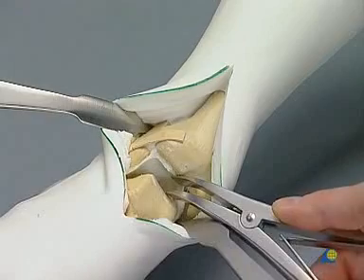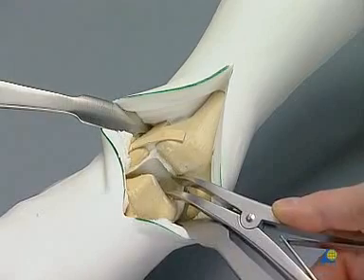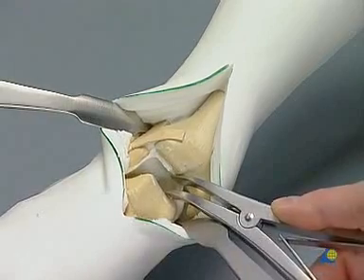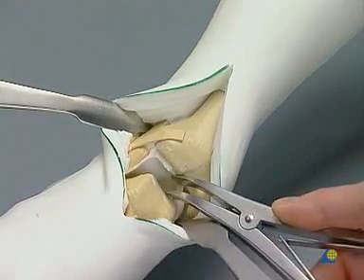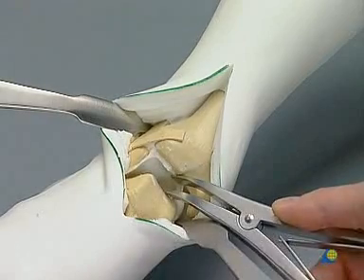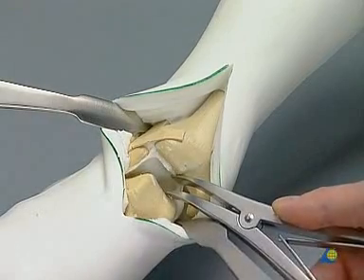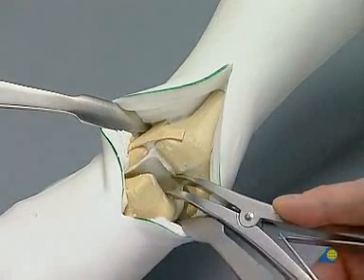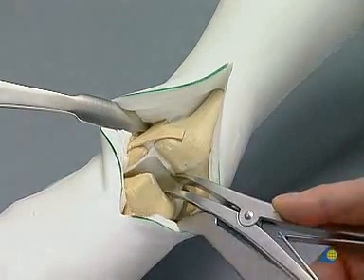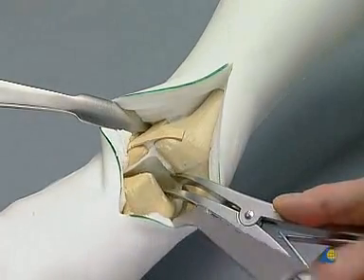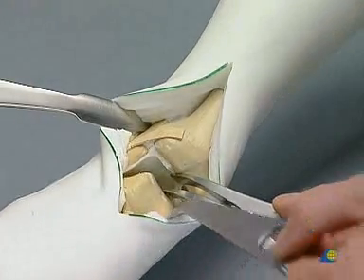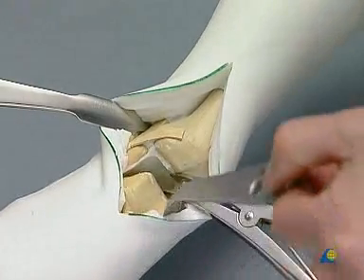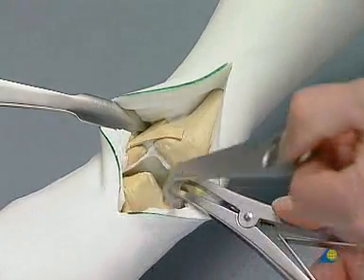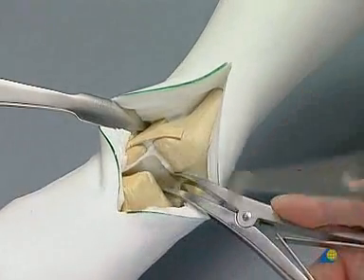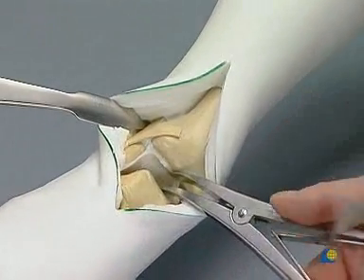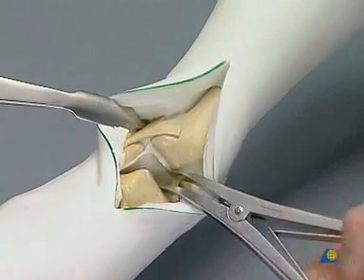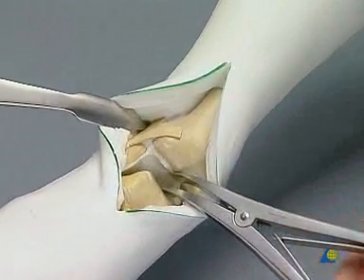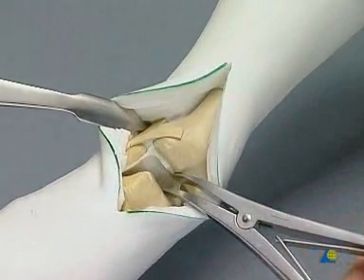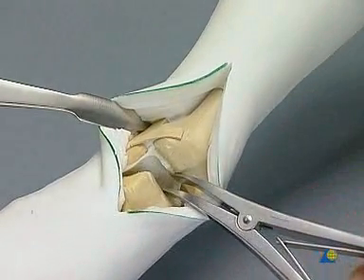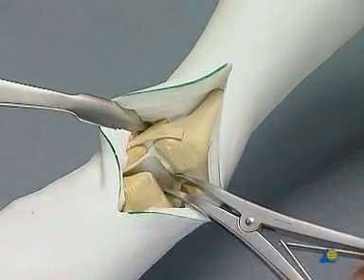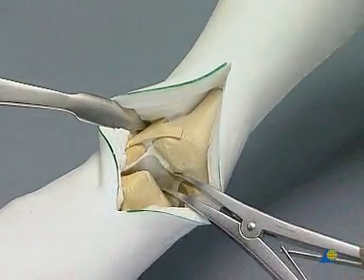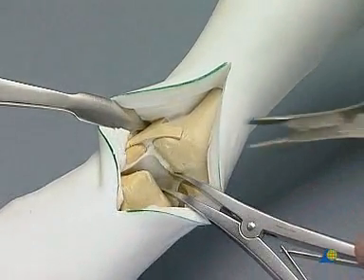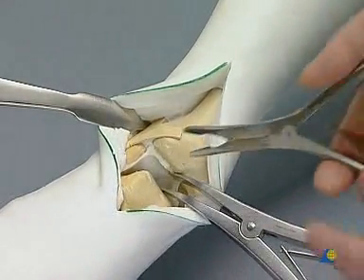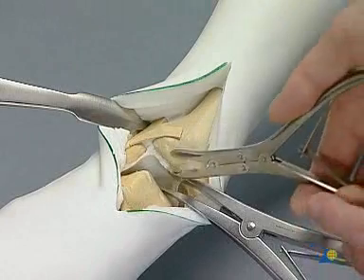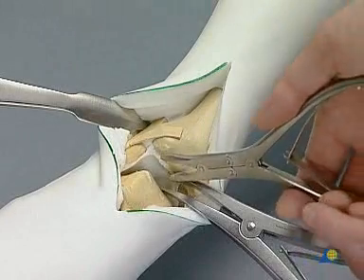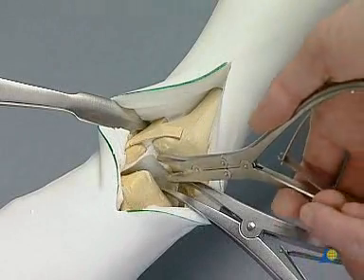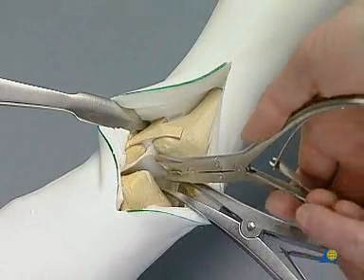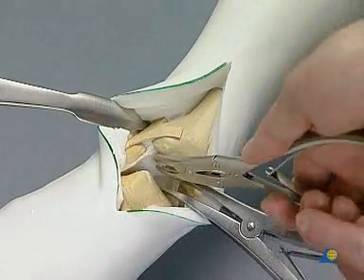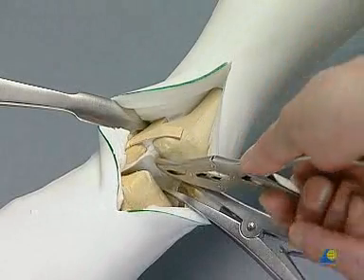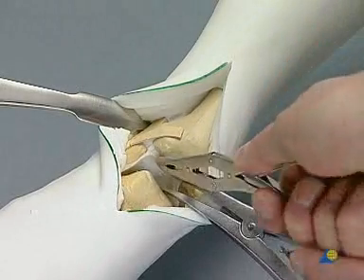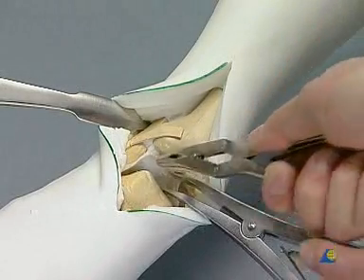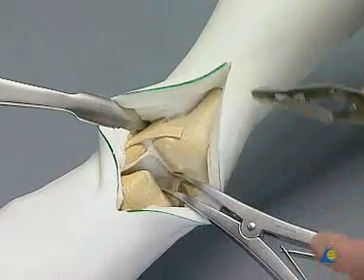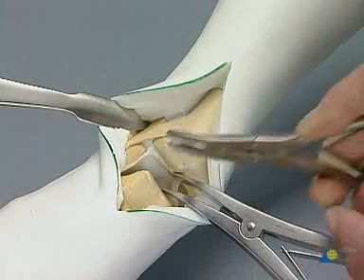Alternately using the sharp spoon and the rongeur, the remaining cartilage — shown as white foam in the model — is removed.